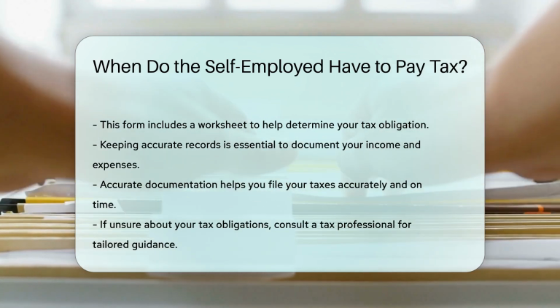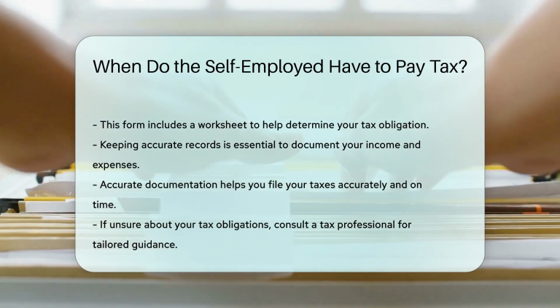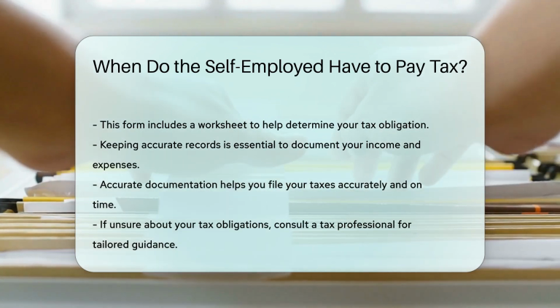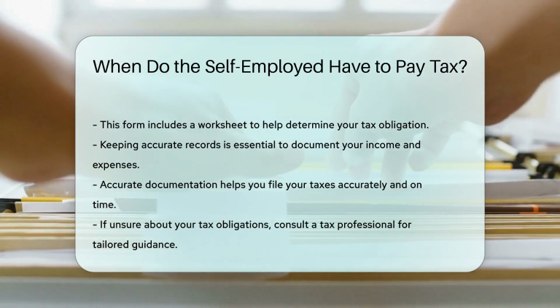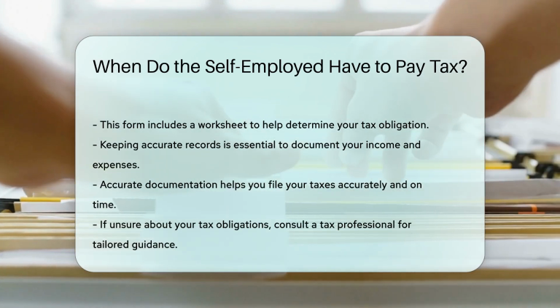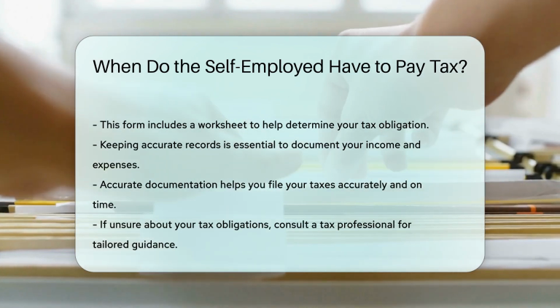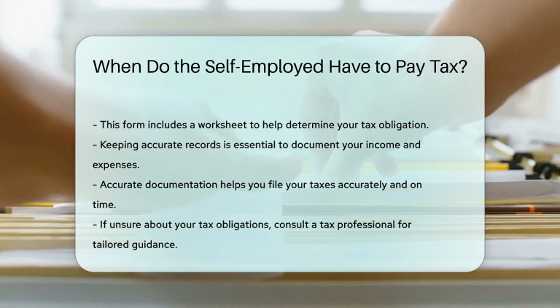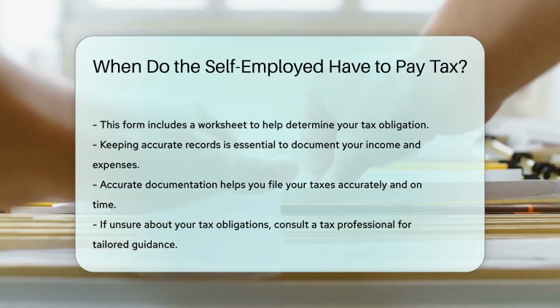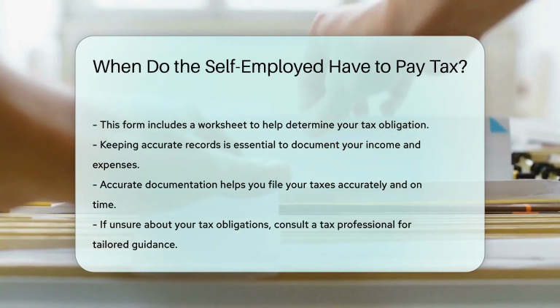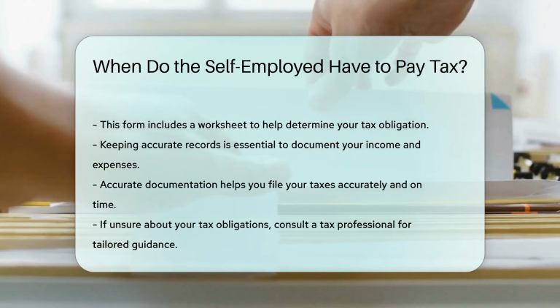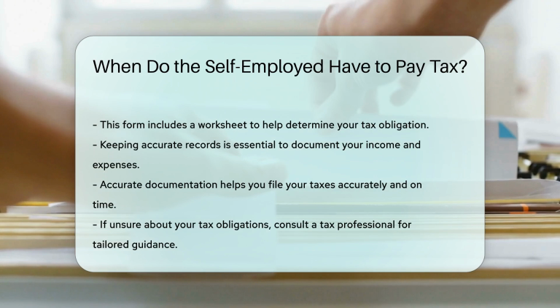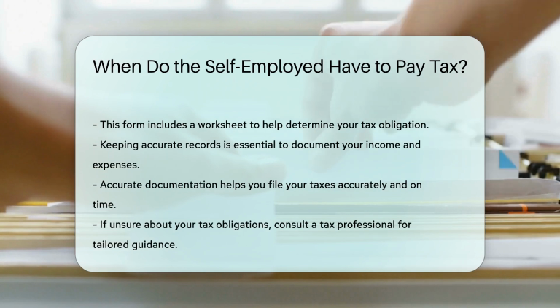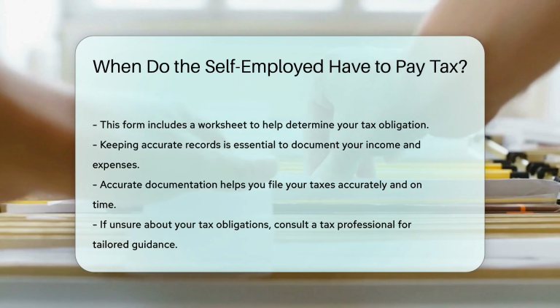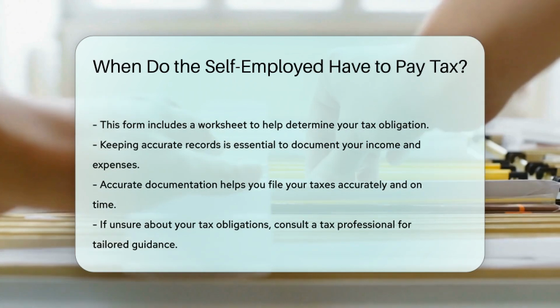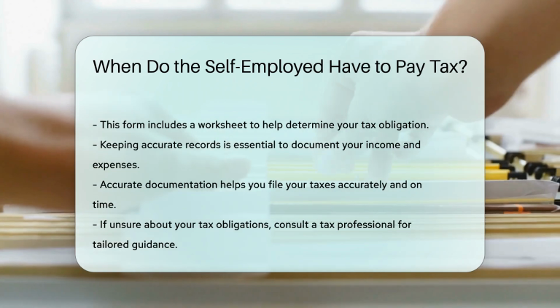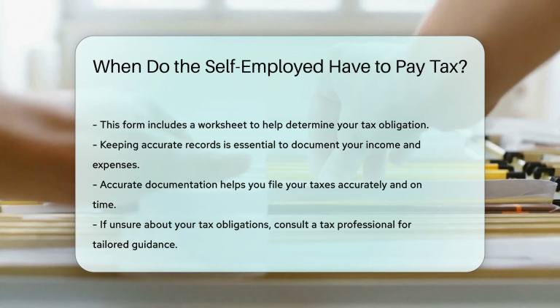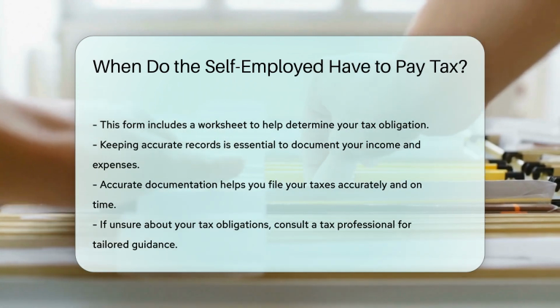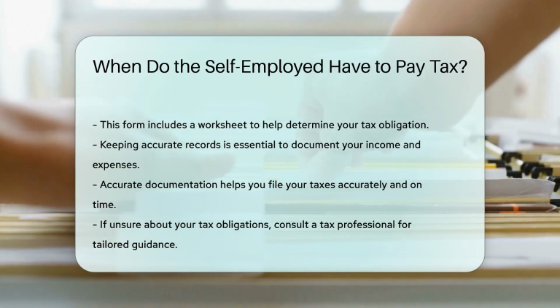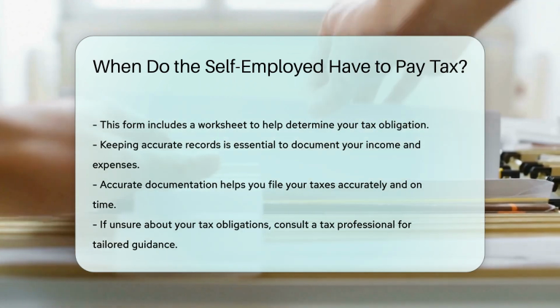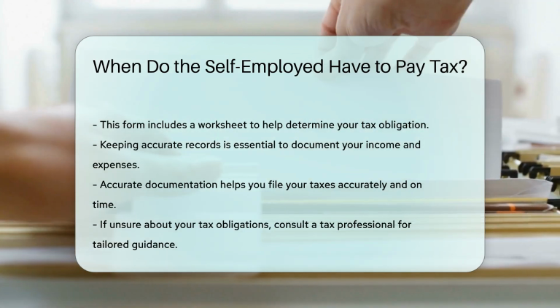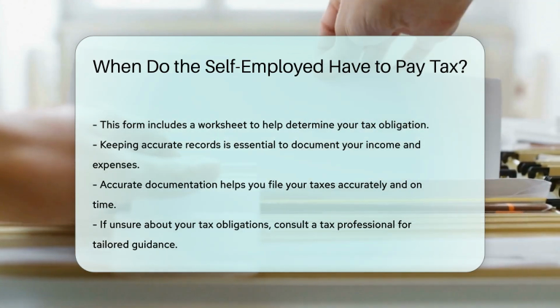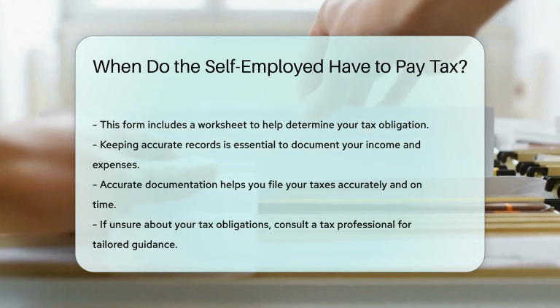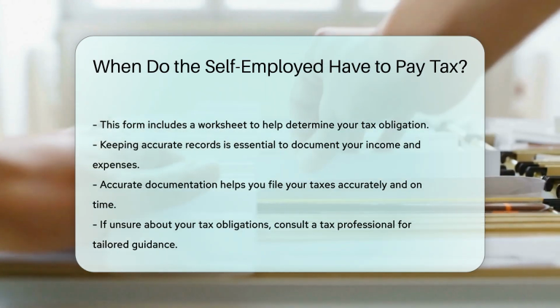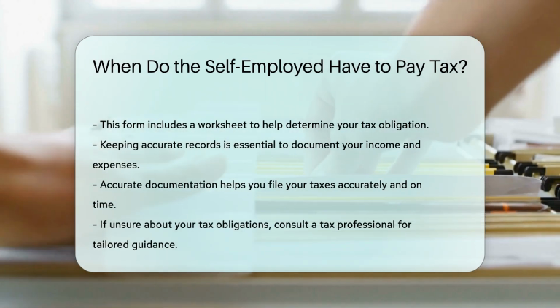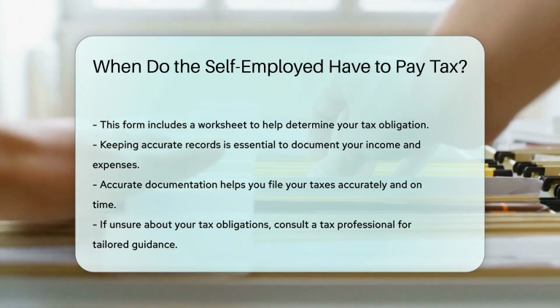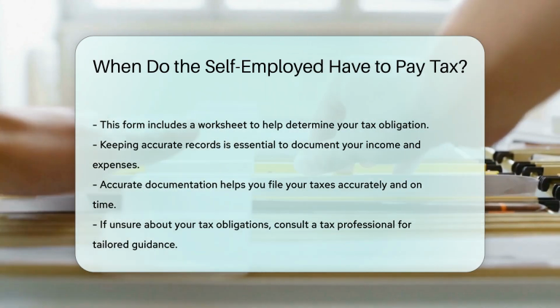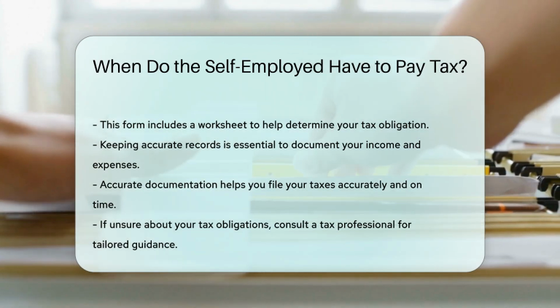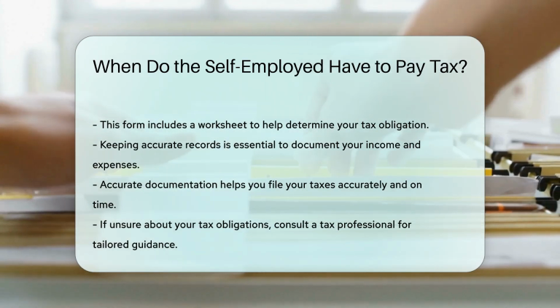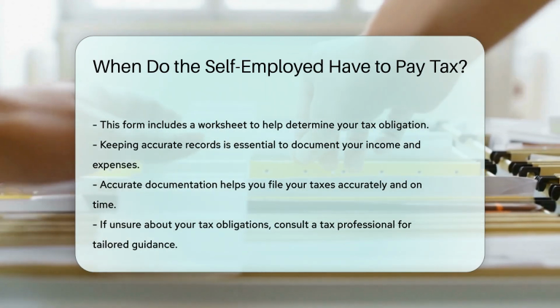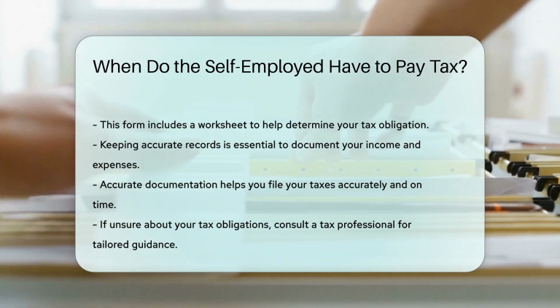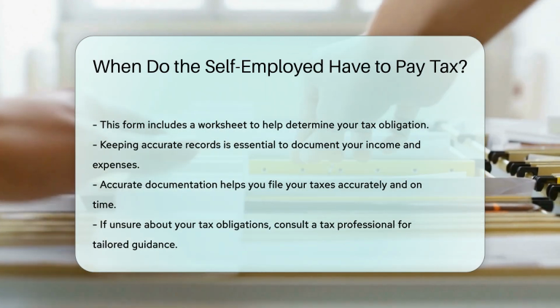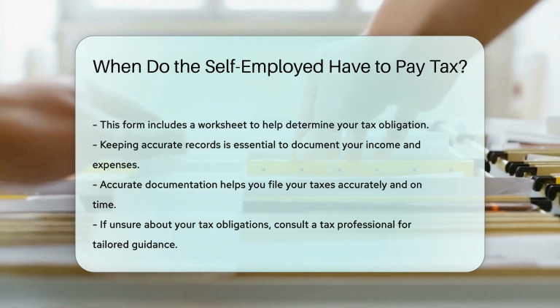If you are unsure about your tax obligations, consult a tax professional. They can provide guidance tailored to your specific situation.